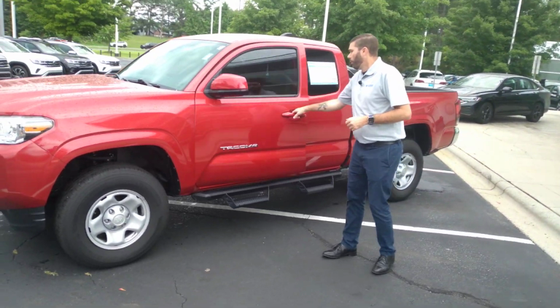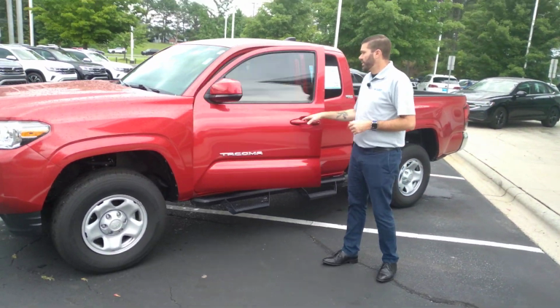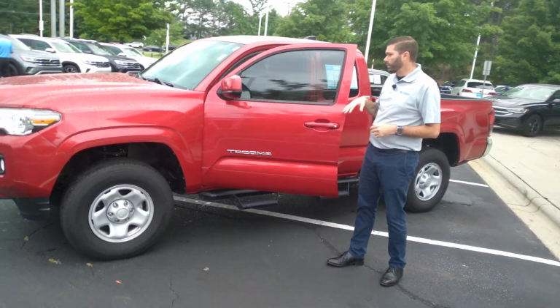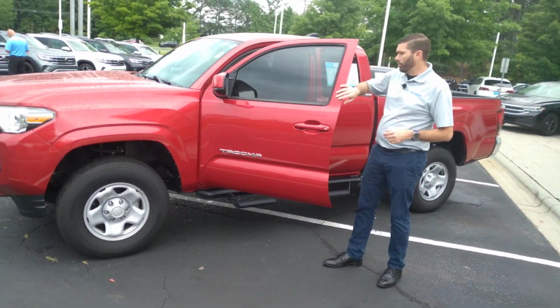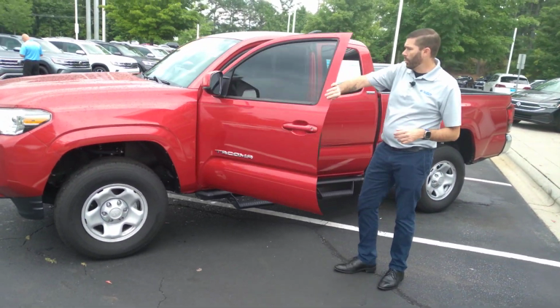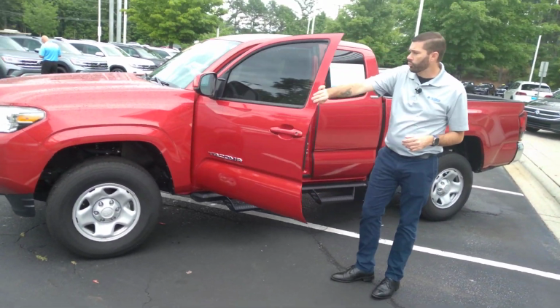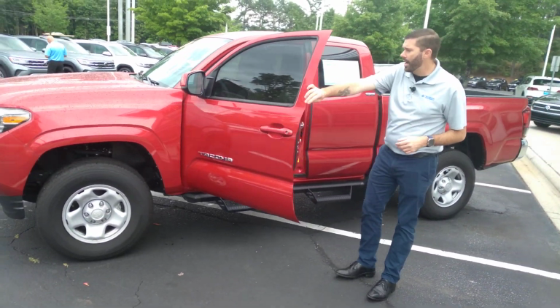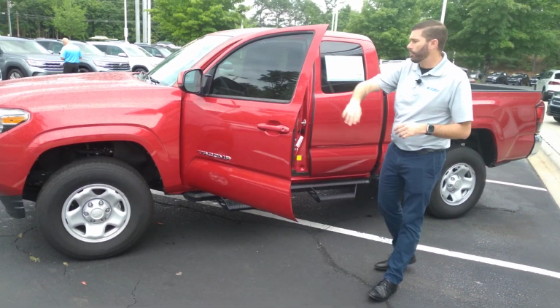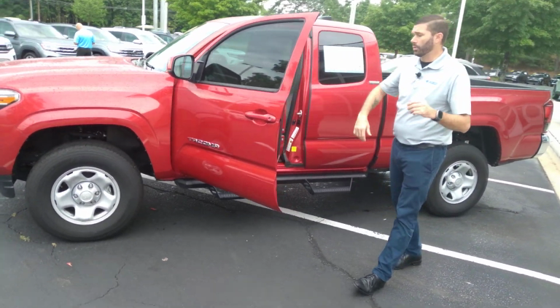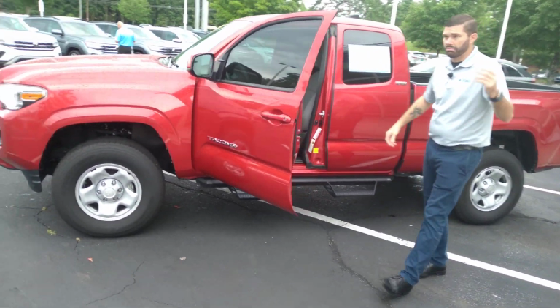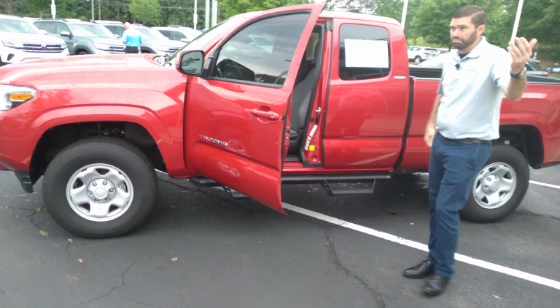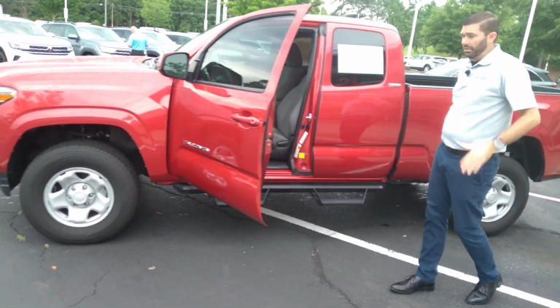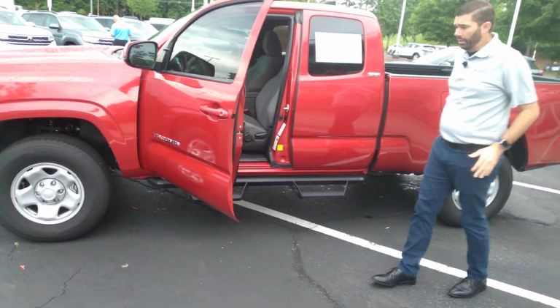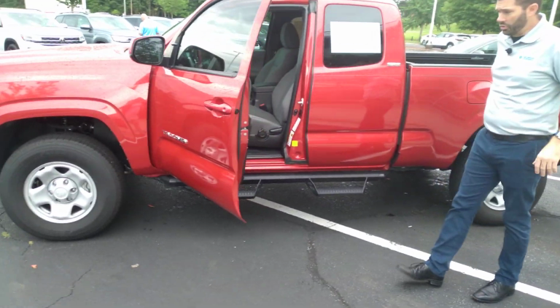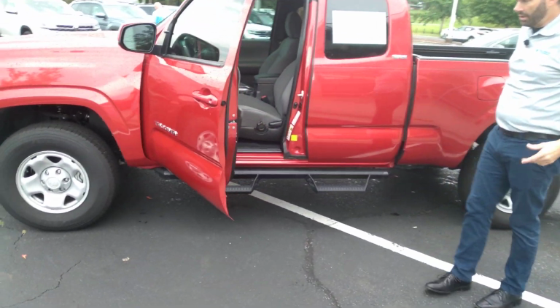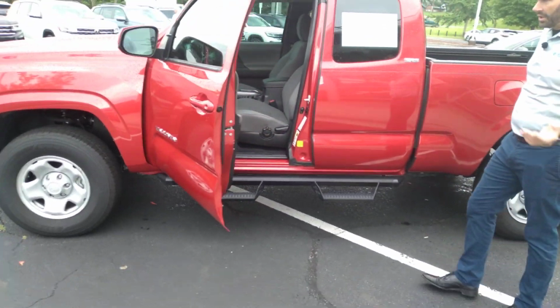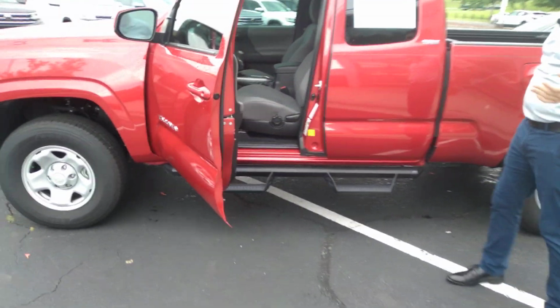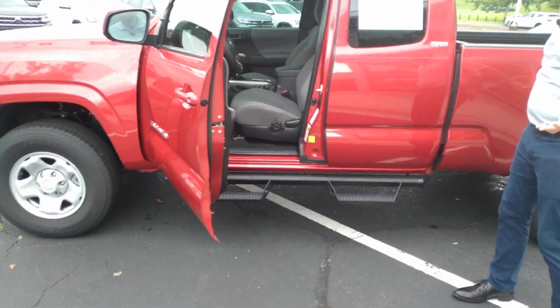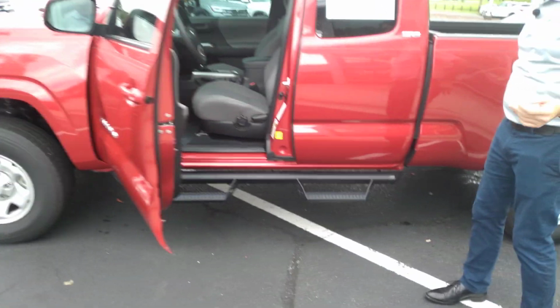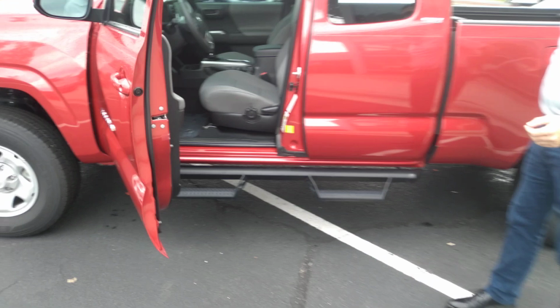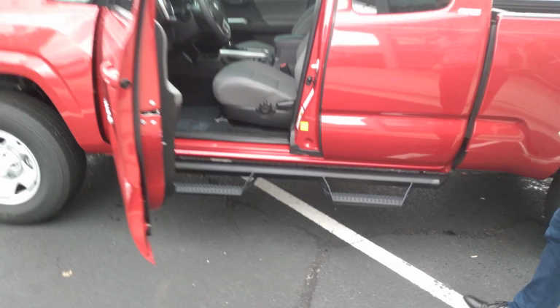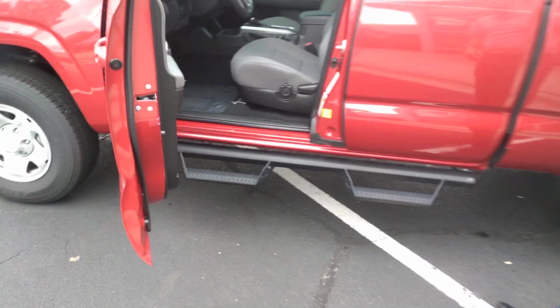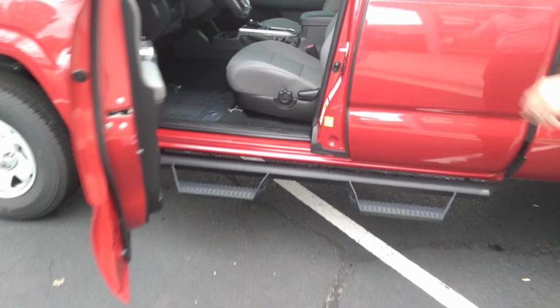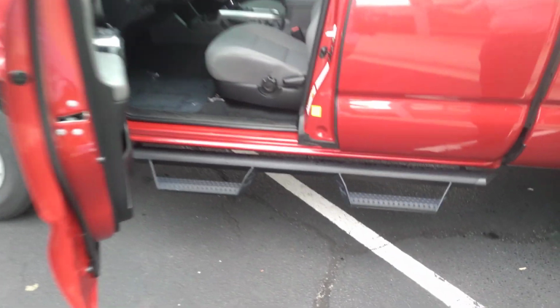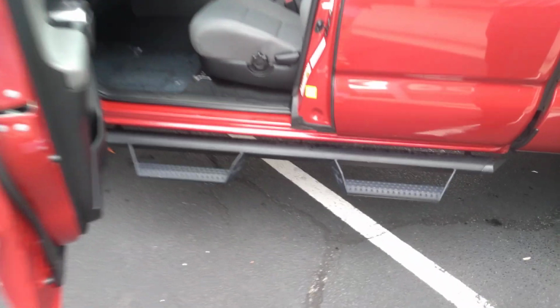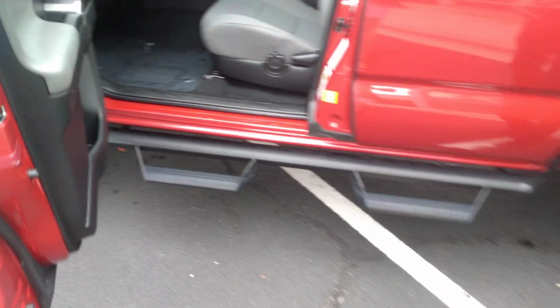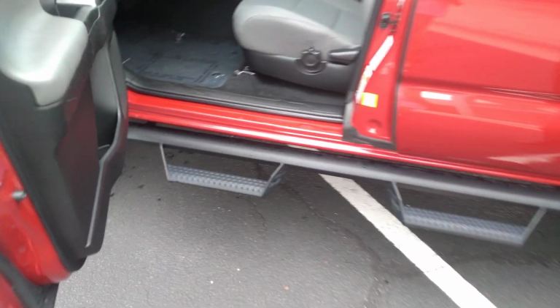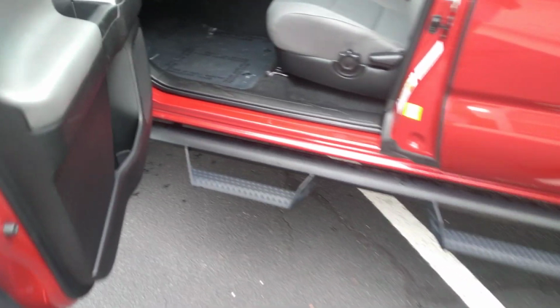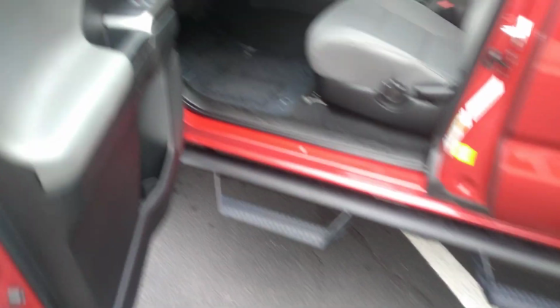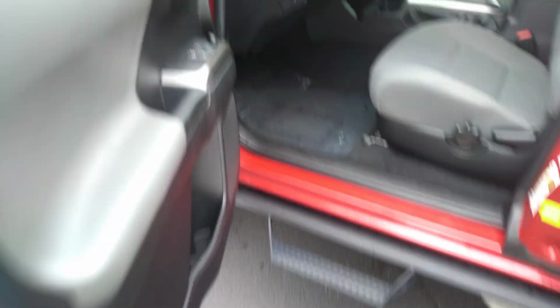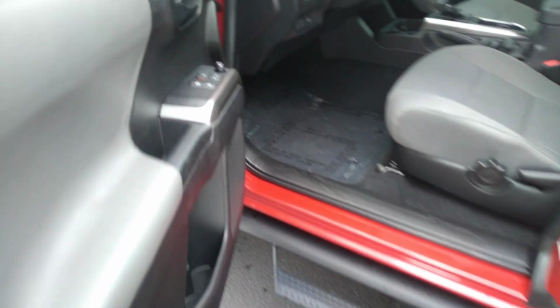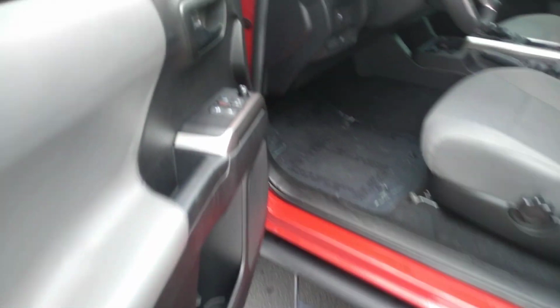It's a four-cylinder rear-wheel drive, so even though it's a truck, it's going to get pretty decent gas mileage. And it's a Toyota, so it's going to run forever.